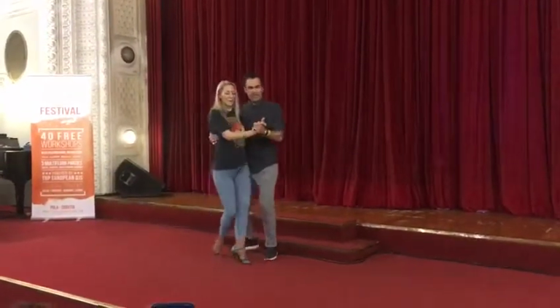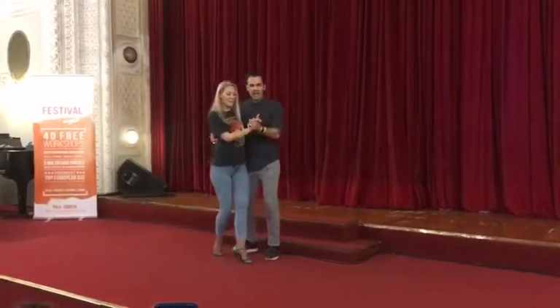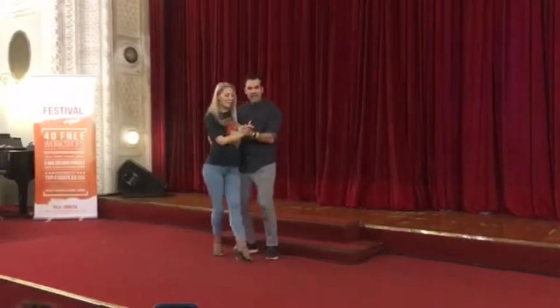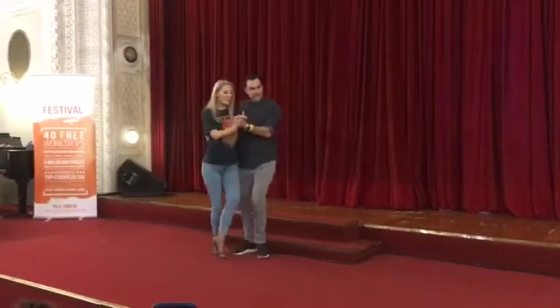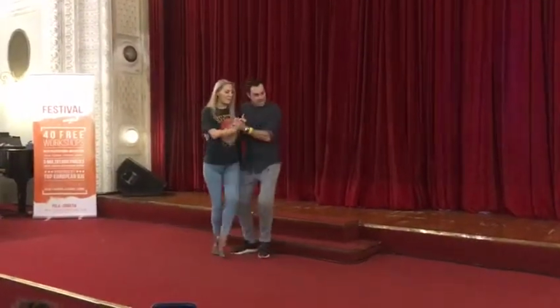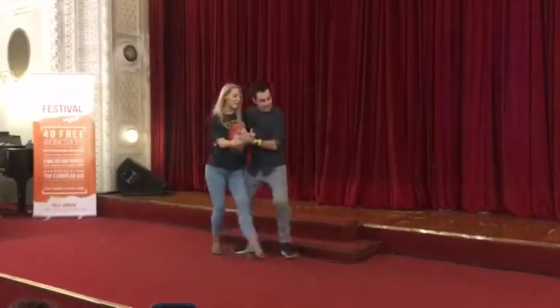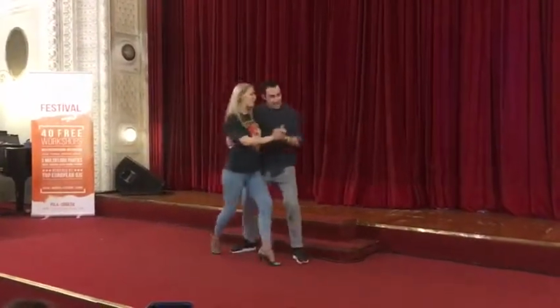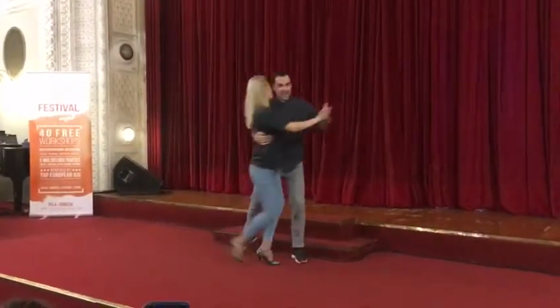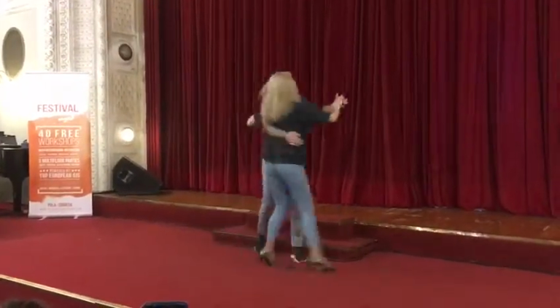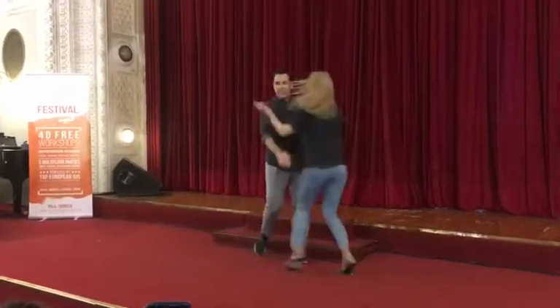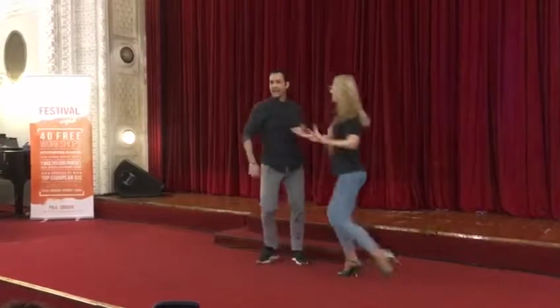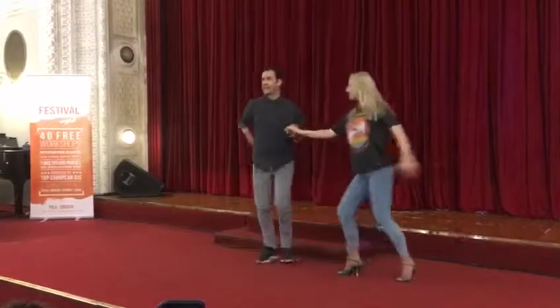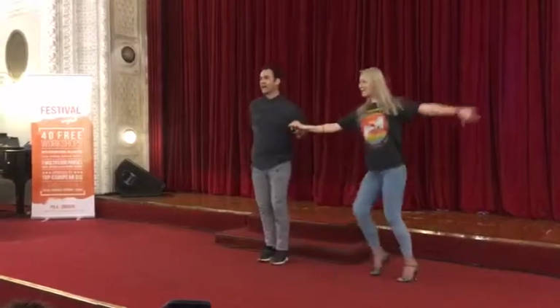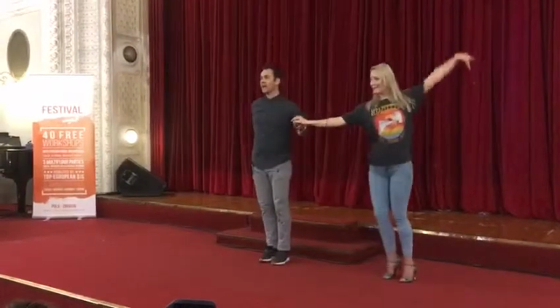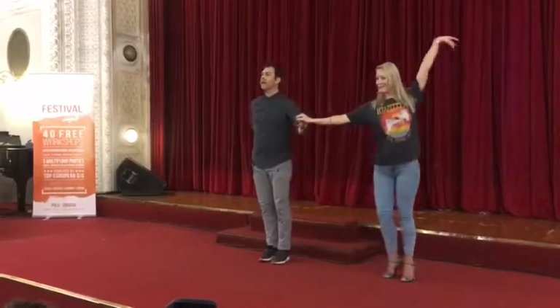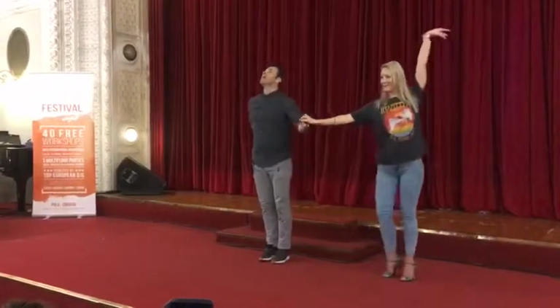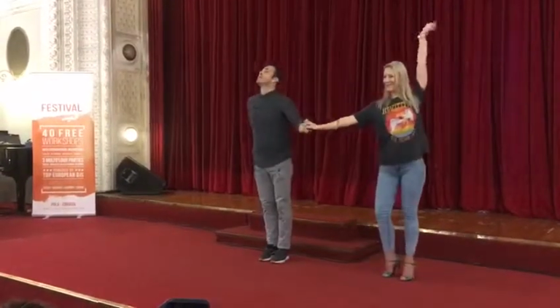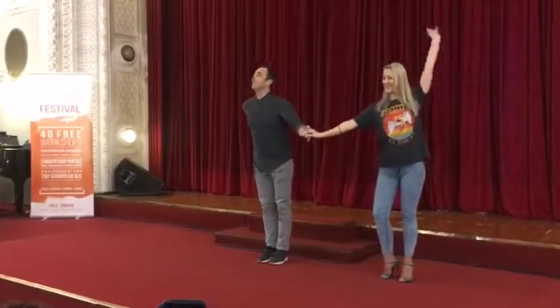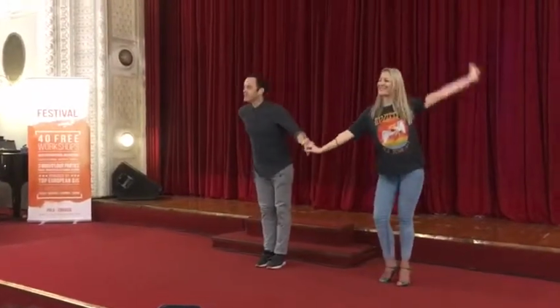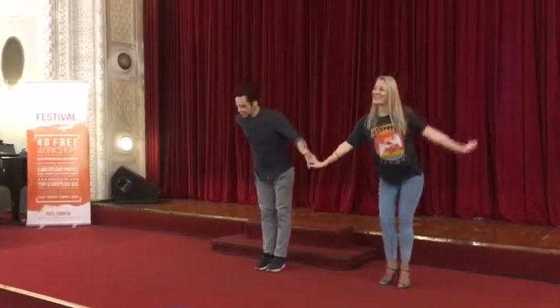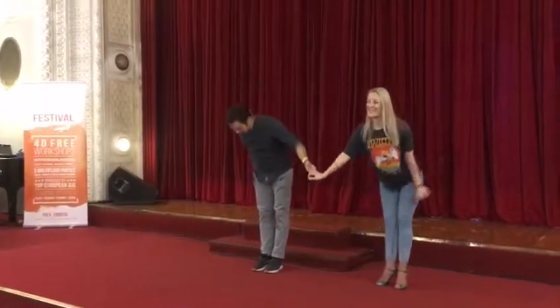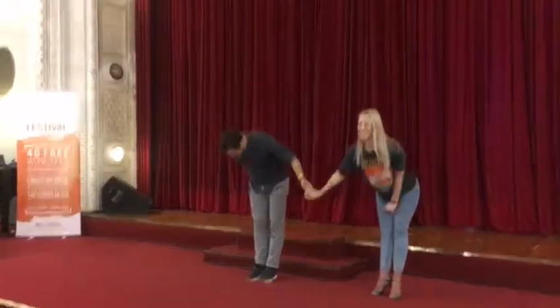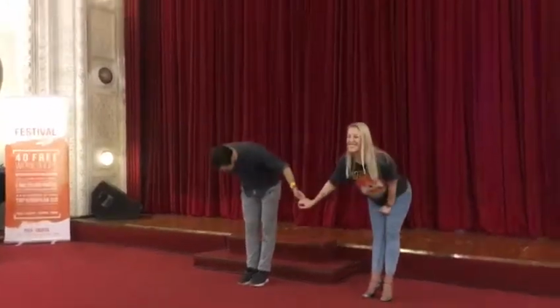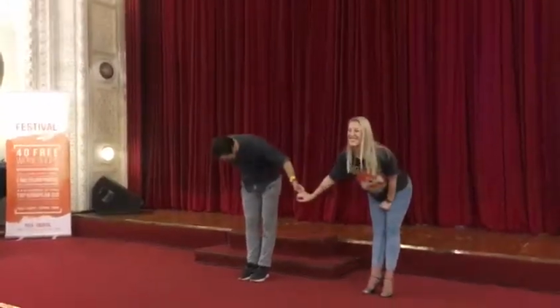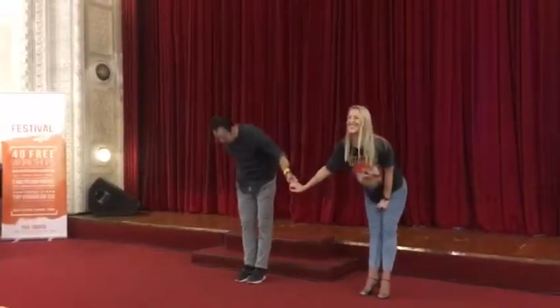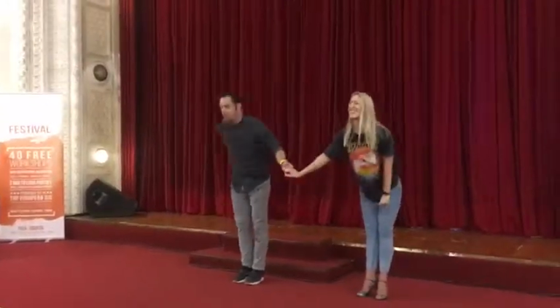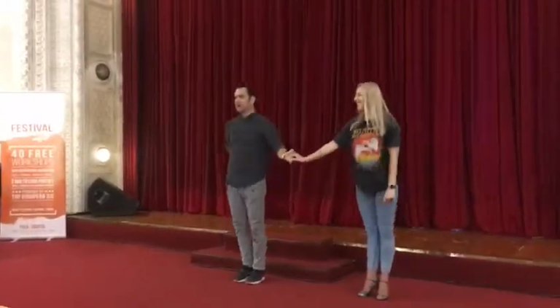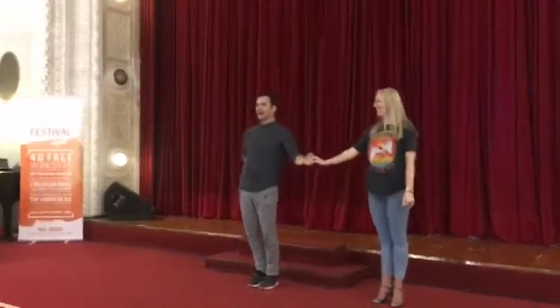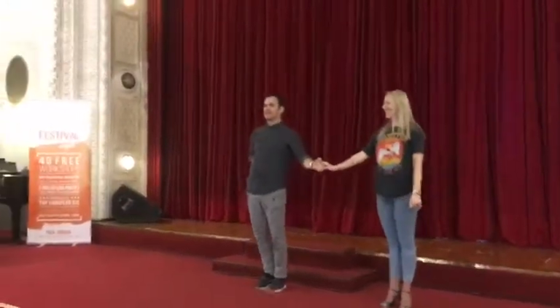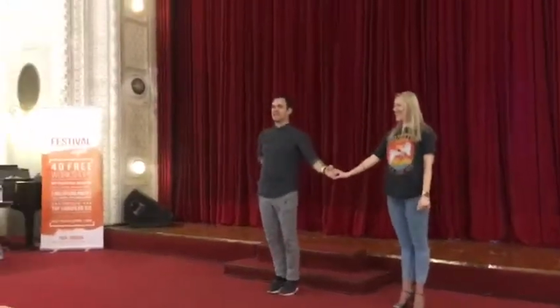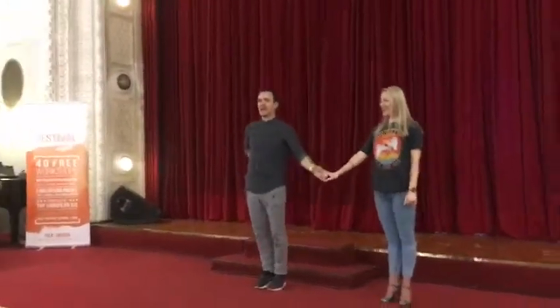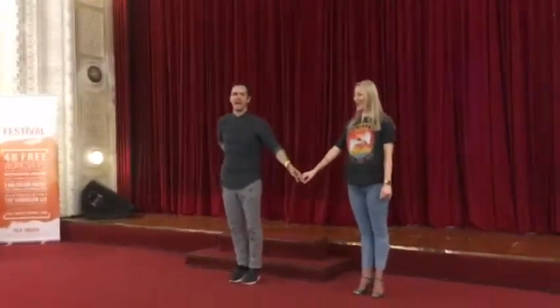Ta ta da, ta re ga diga ta. Thank you very much! Yay!